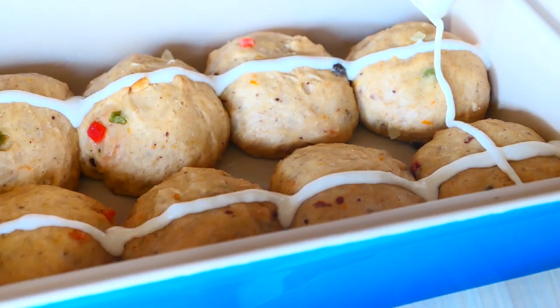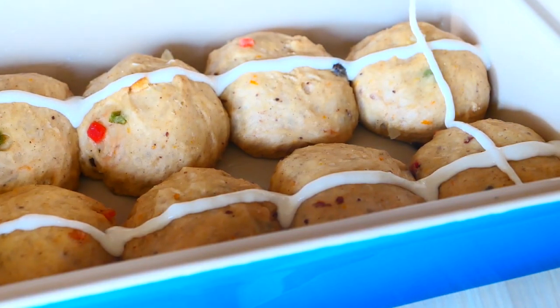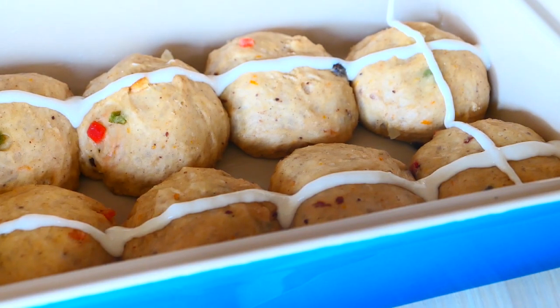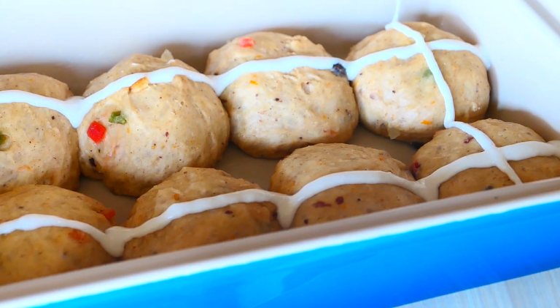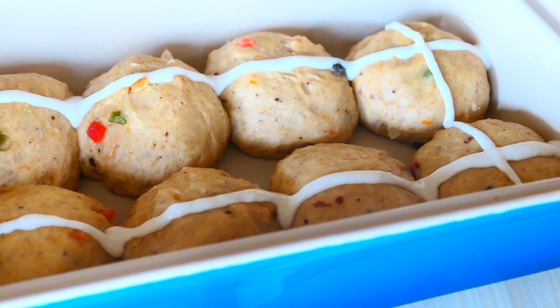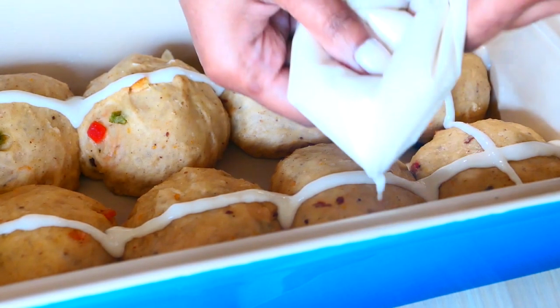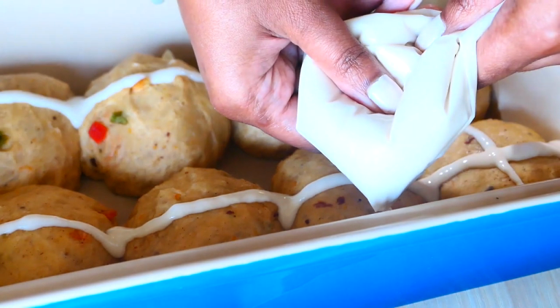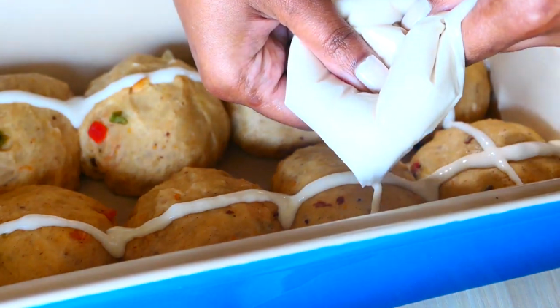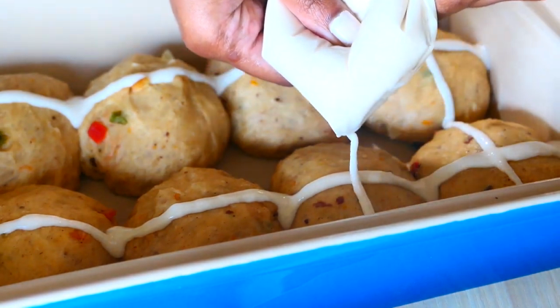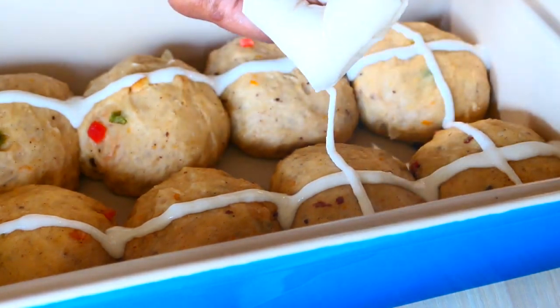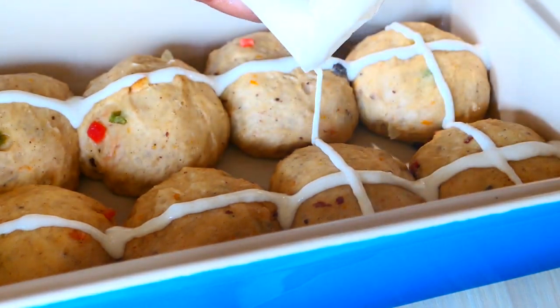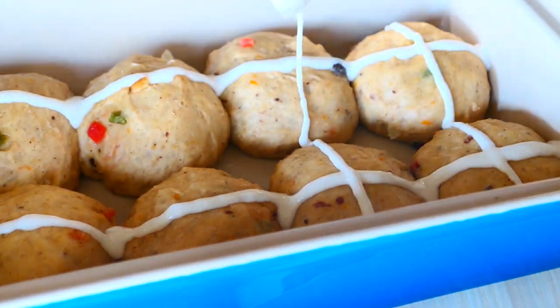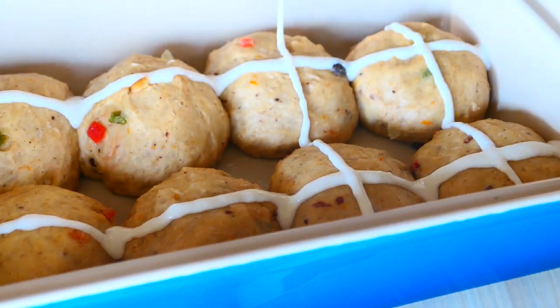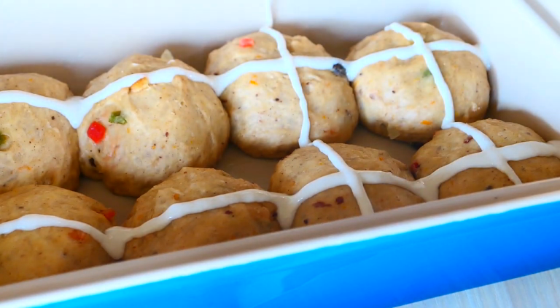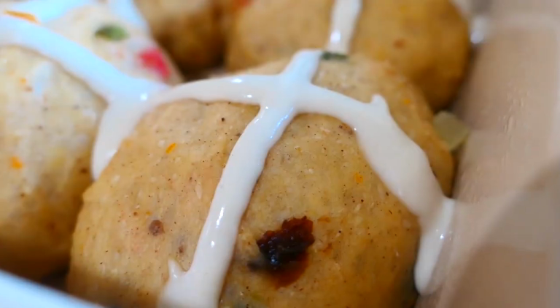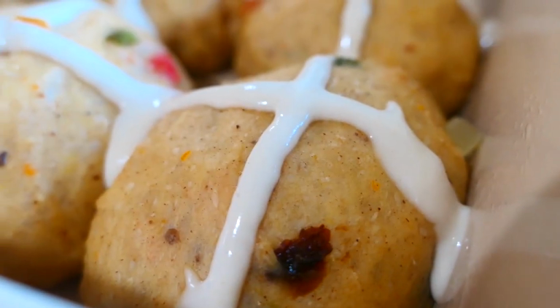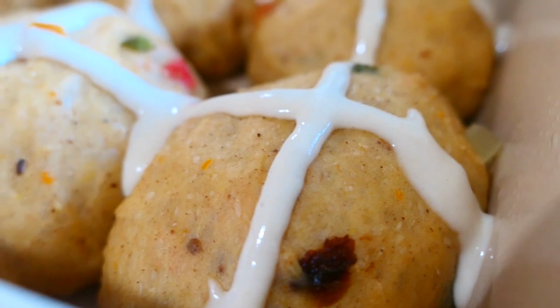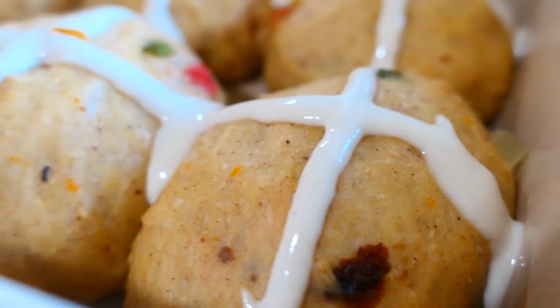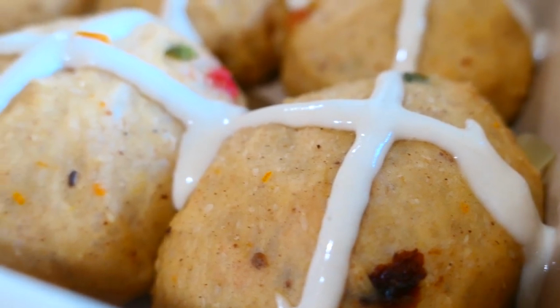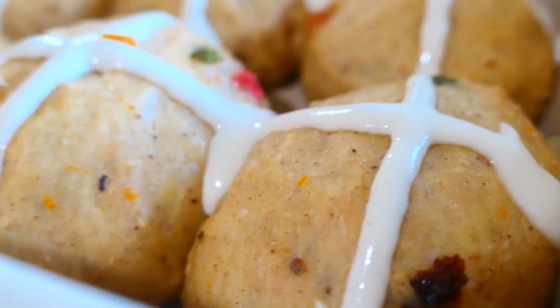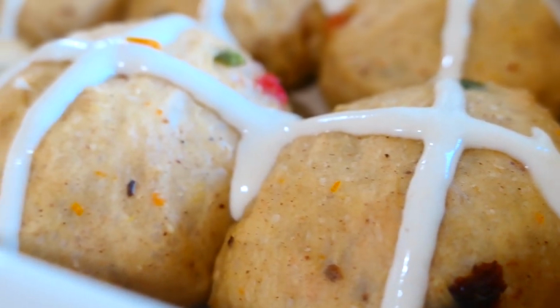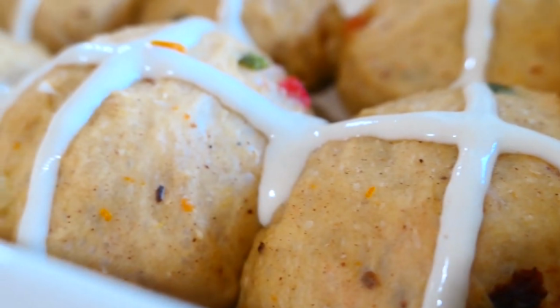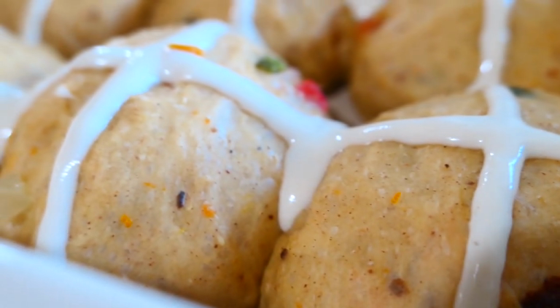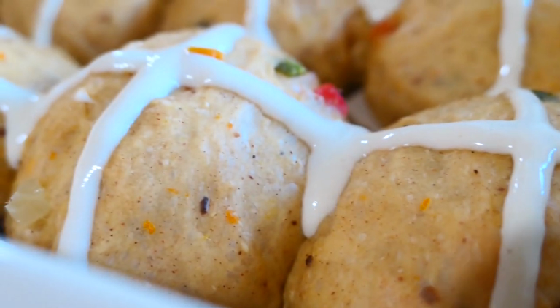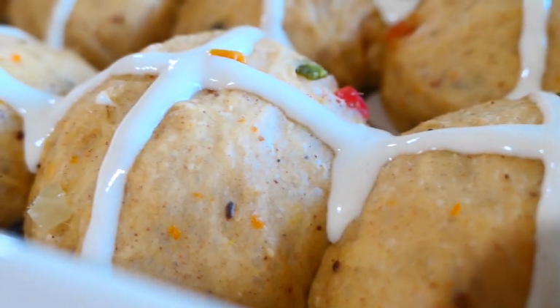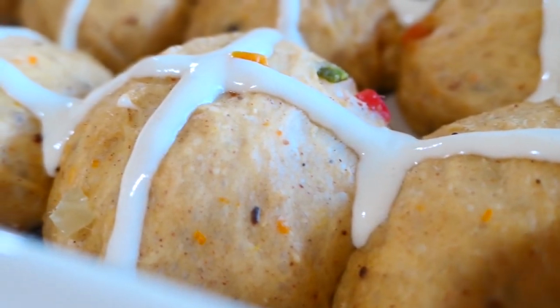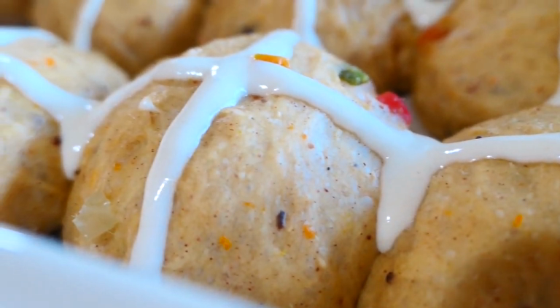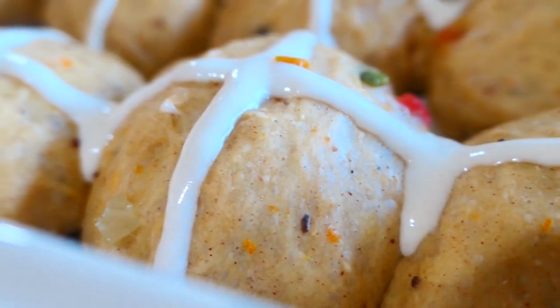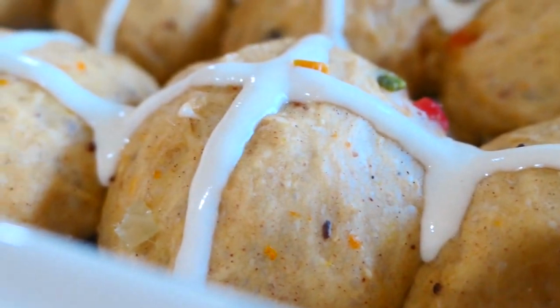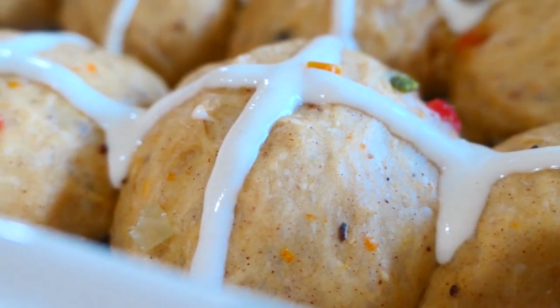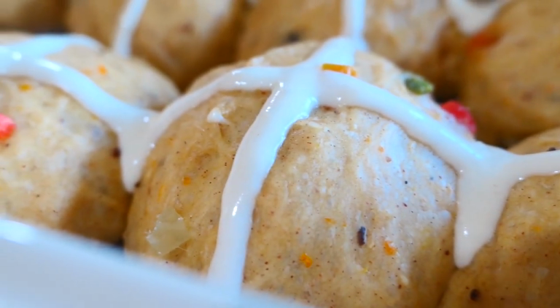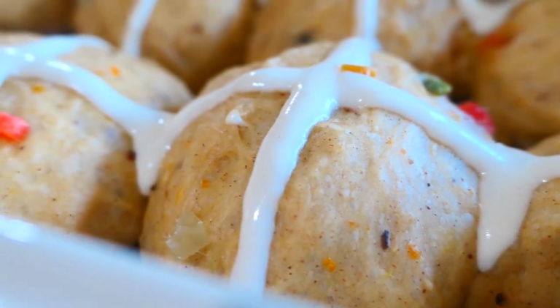Traditionally the crosses were piped on before baking, but you can also add them on after using icing alone. I'll show you that in a bit.